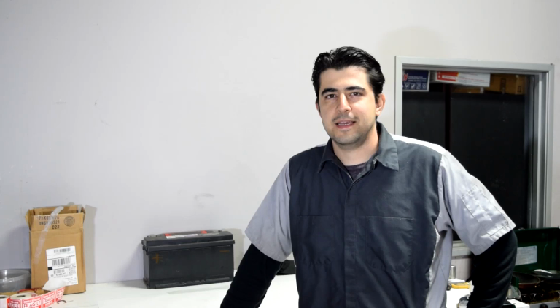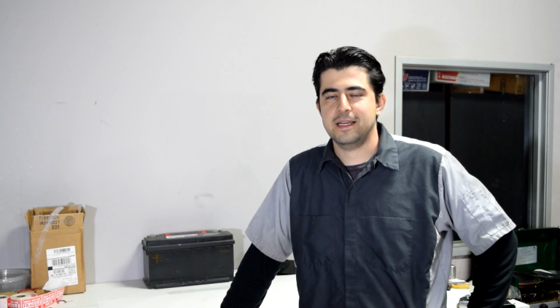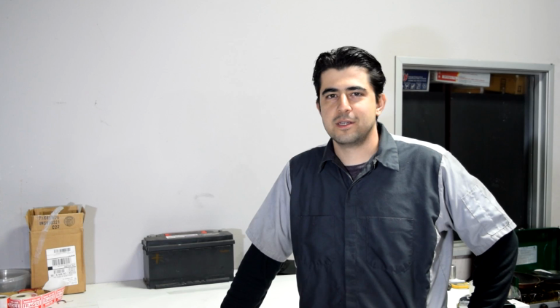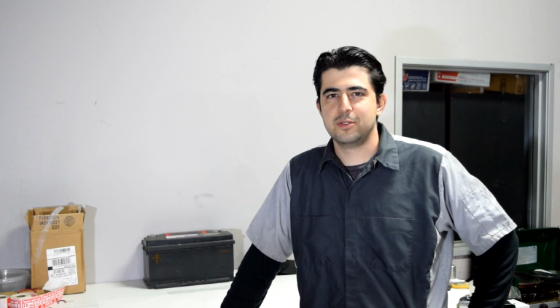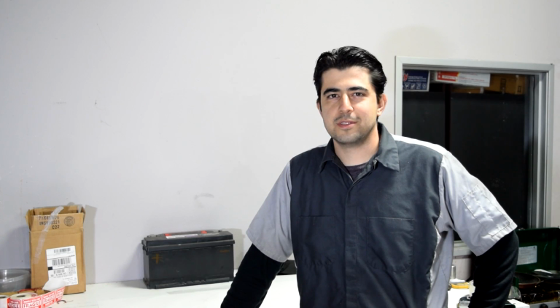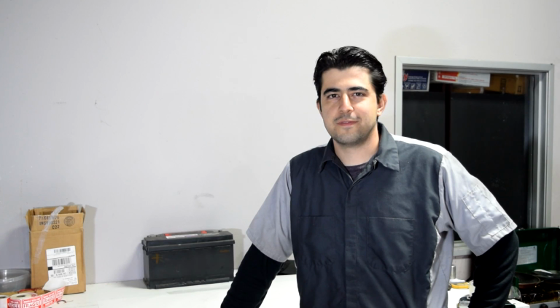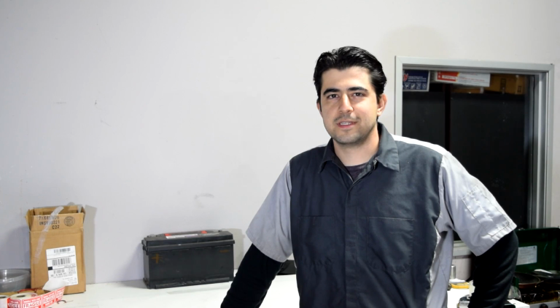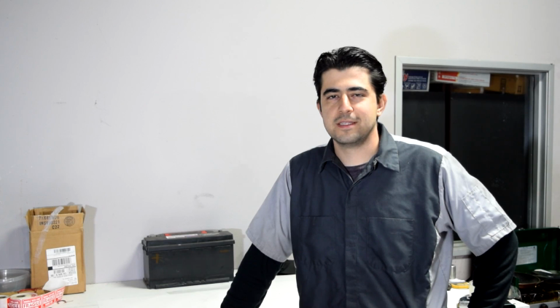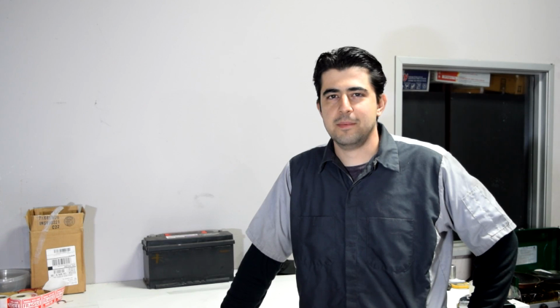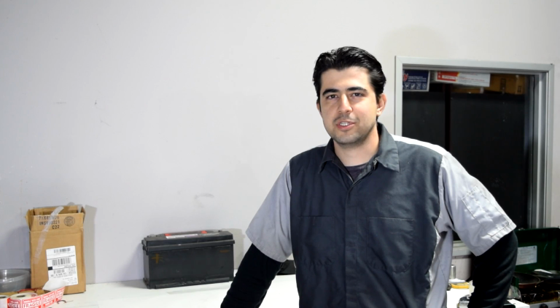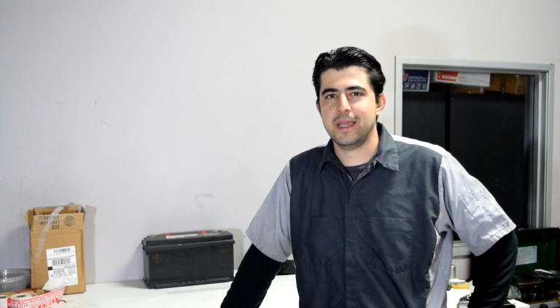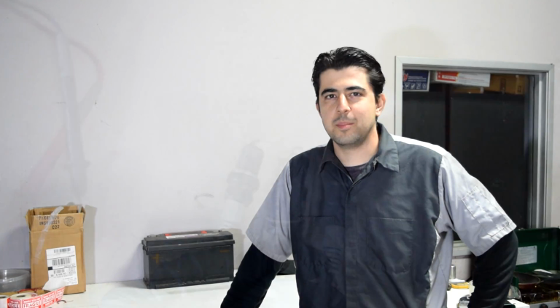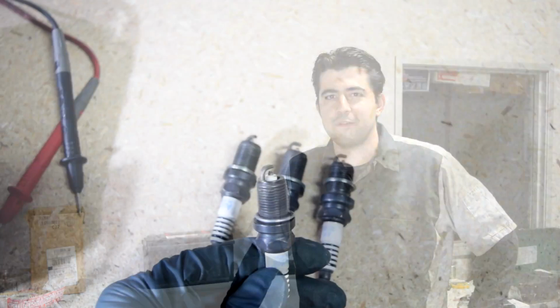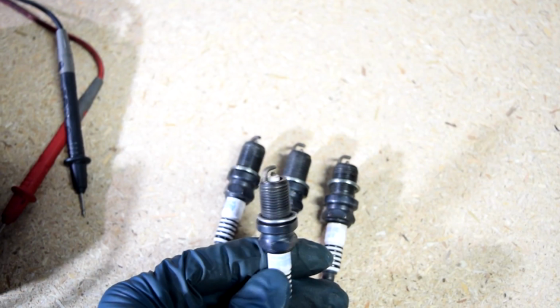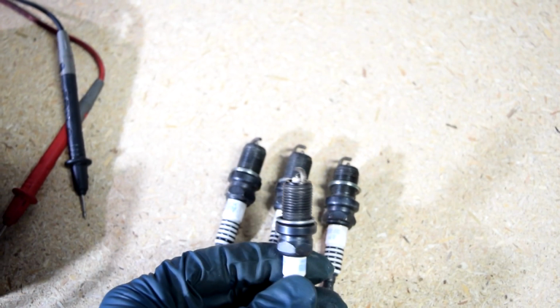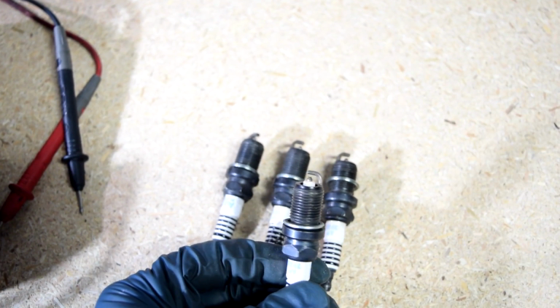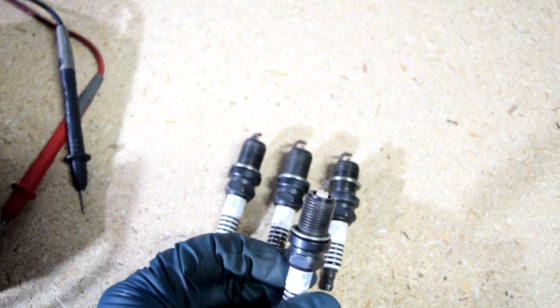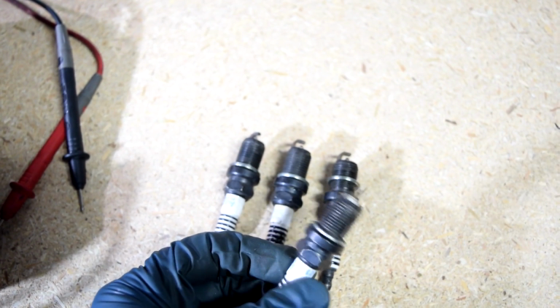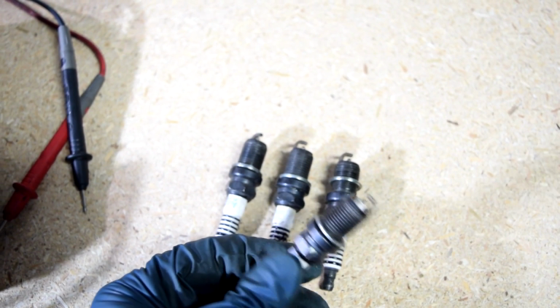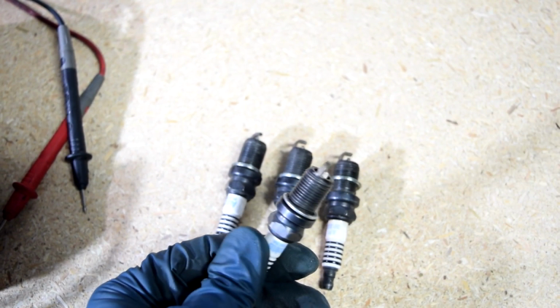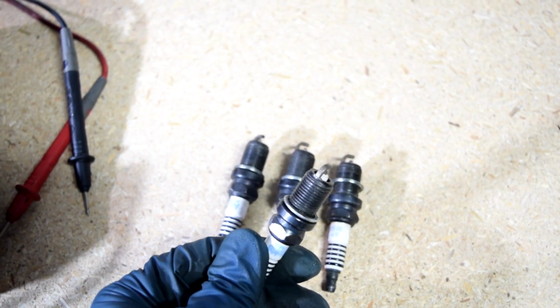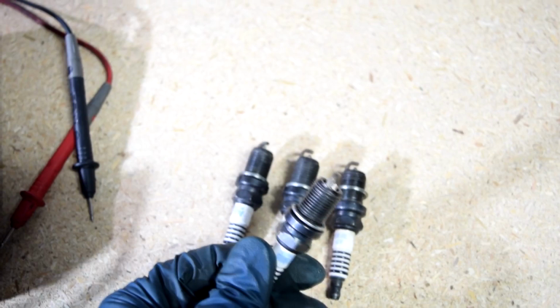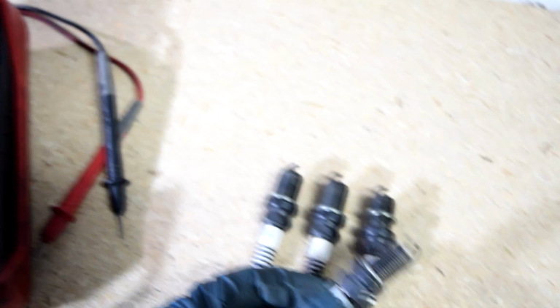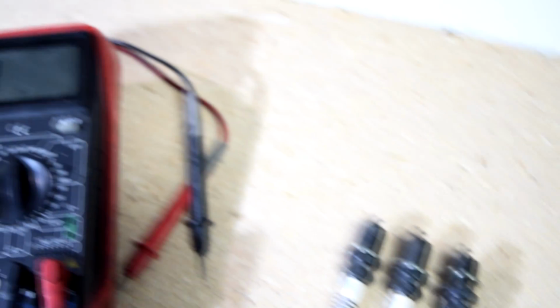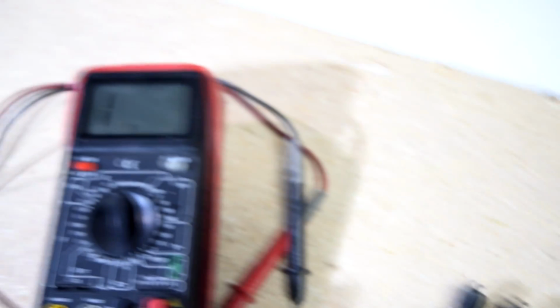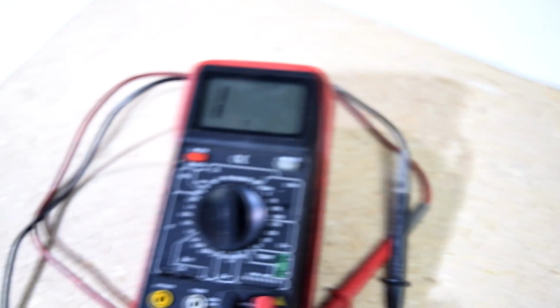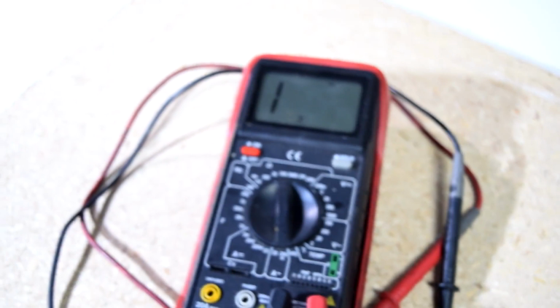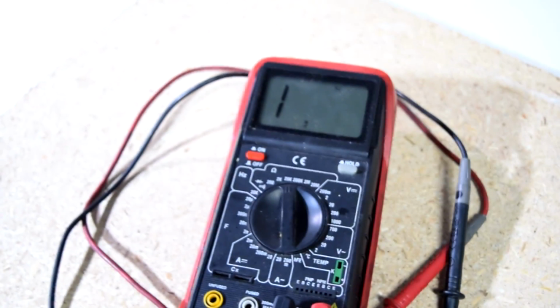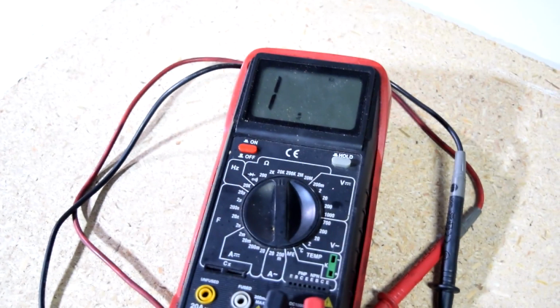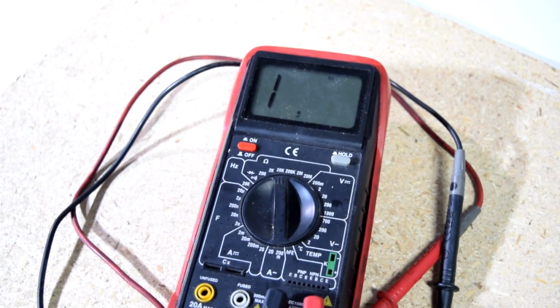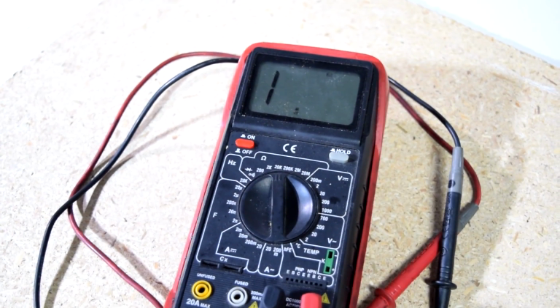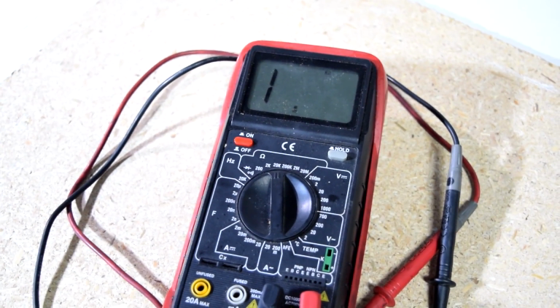Hey, how's it going duty solvers? Today I'm going to show you how you can both visually inspect and then test the spark plug using a basic multimeter.